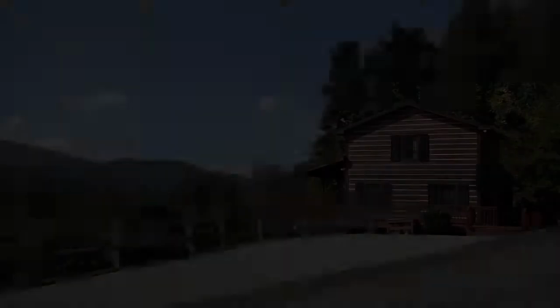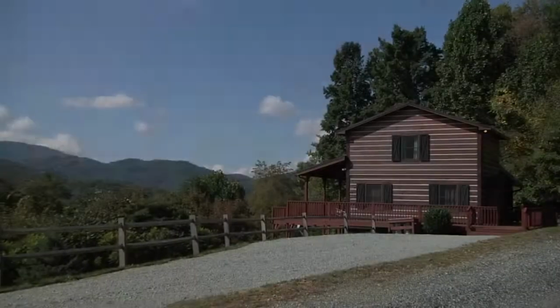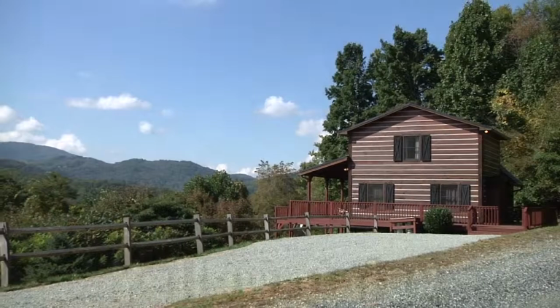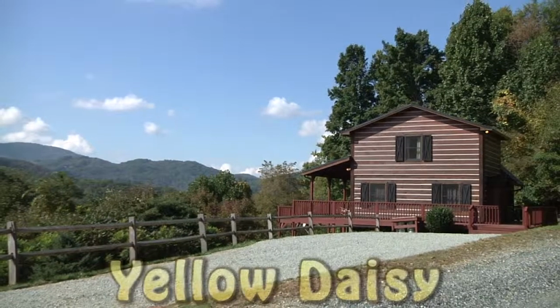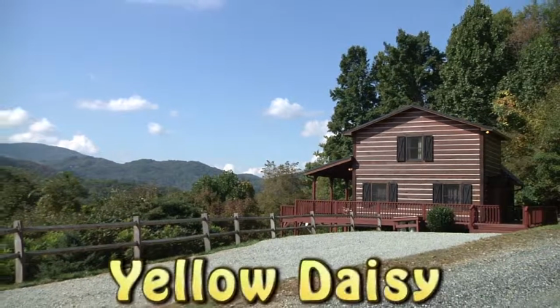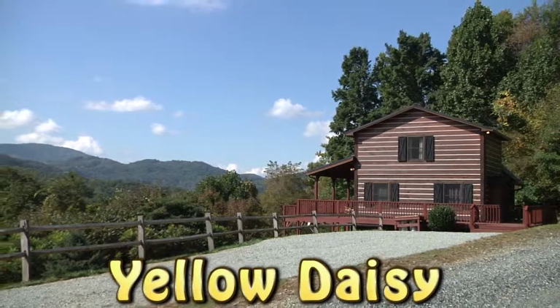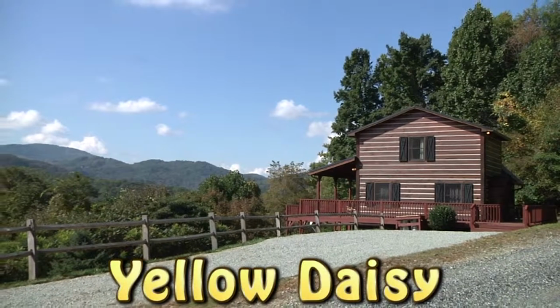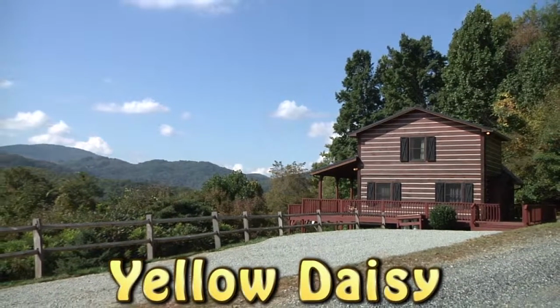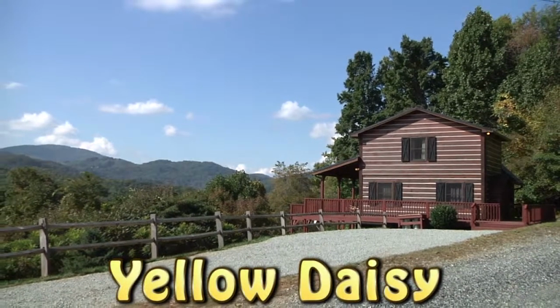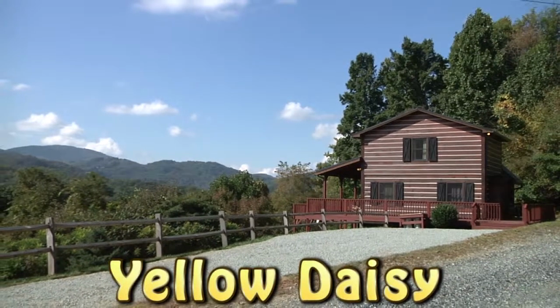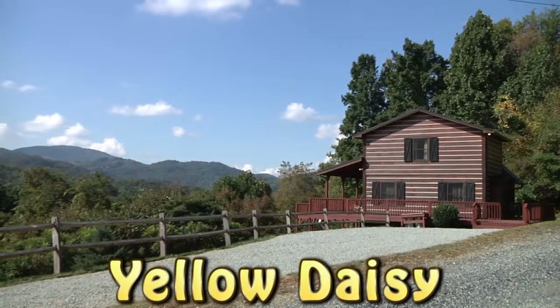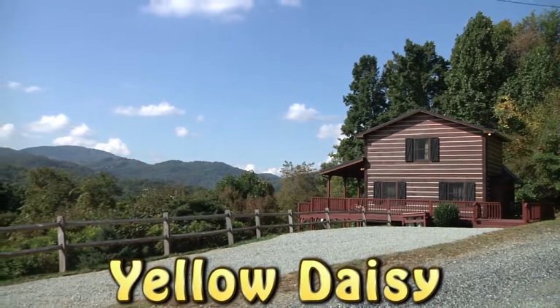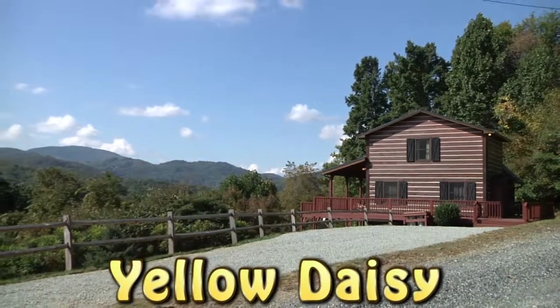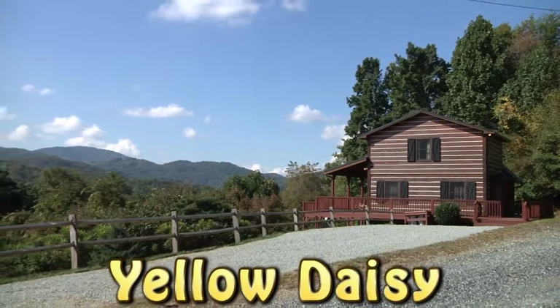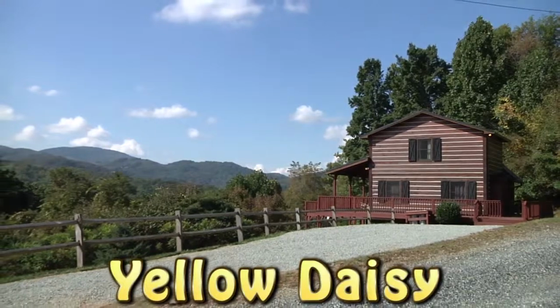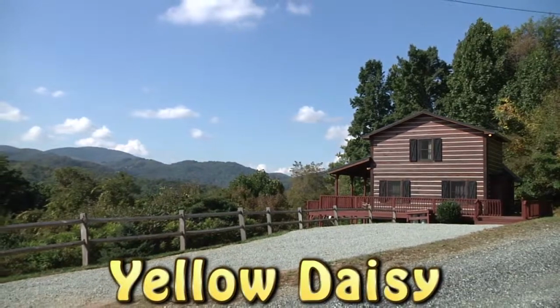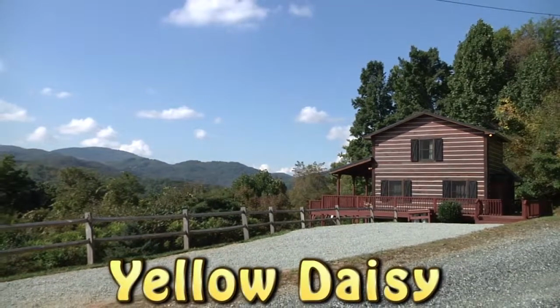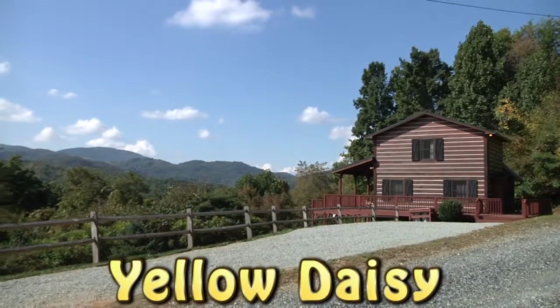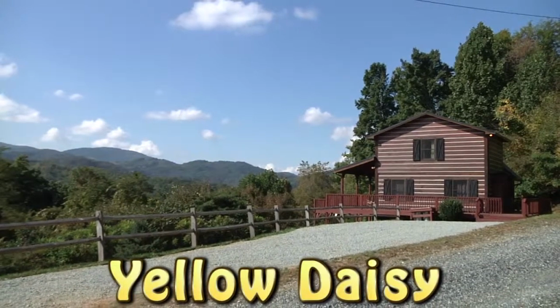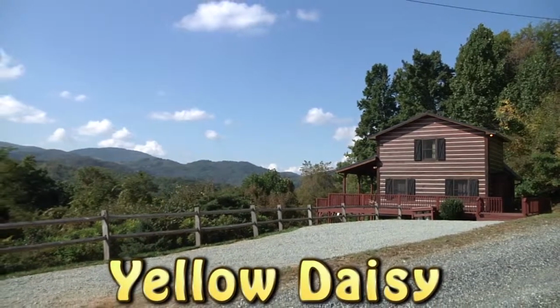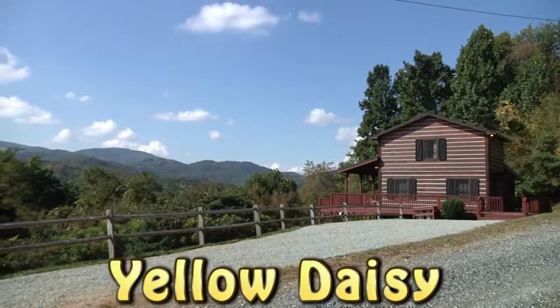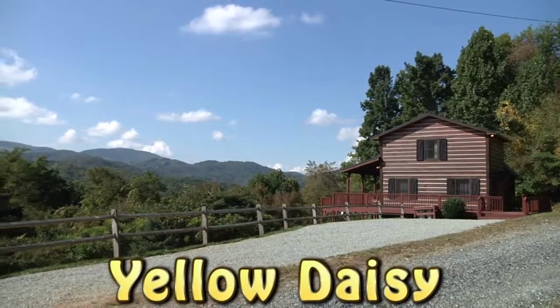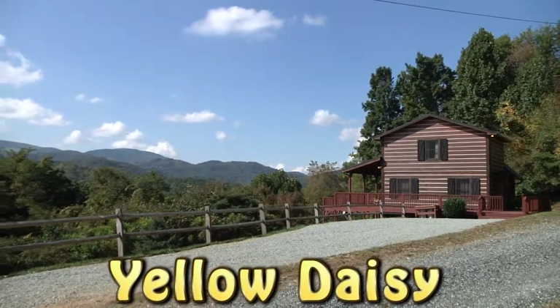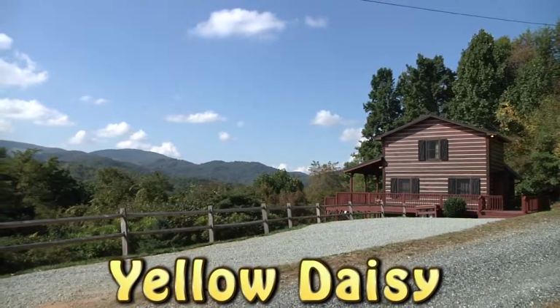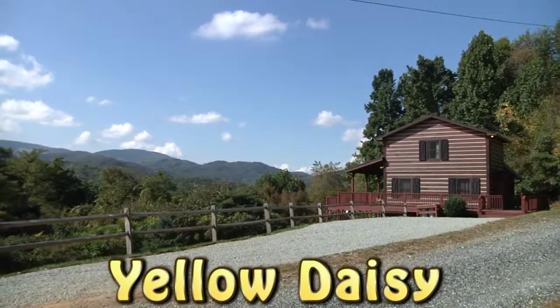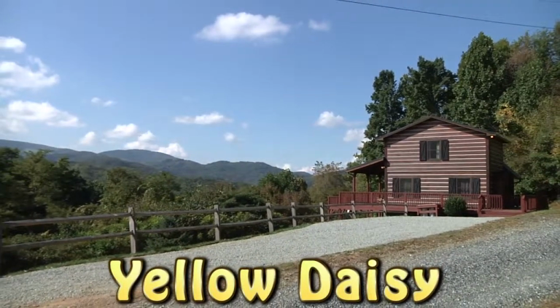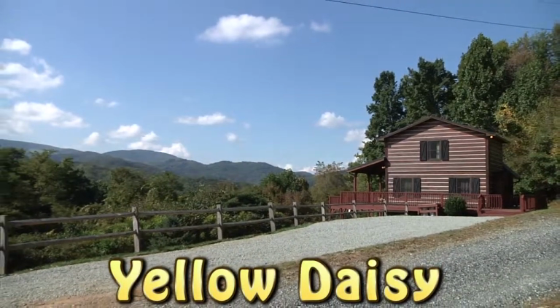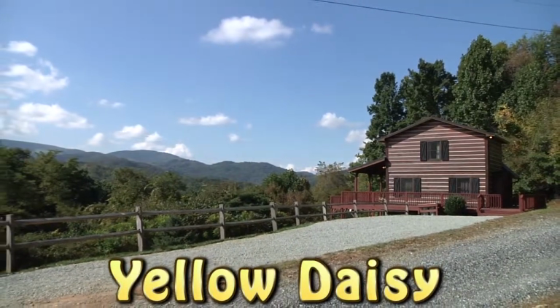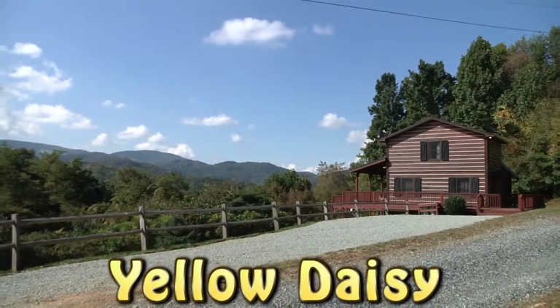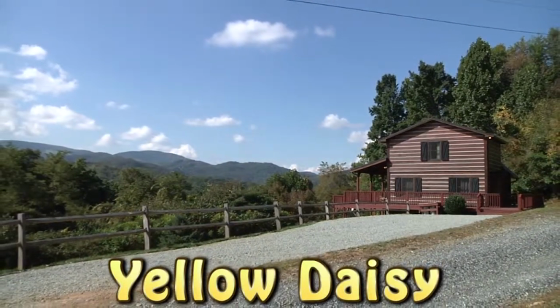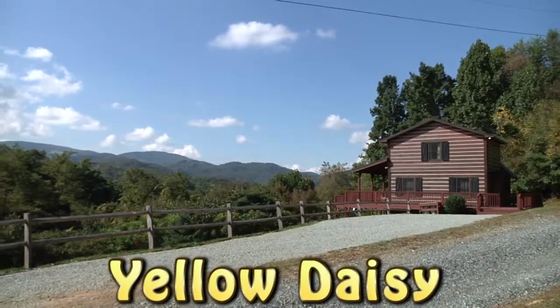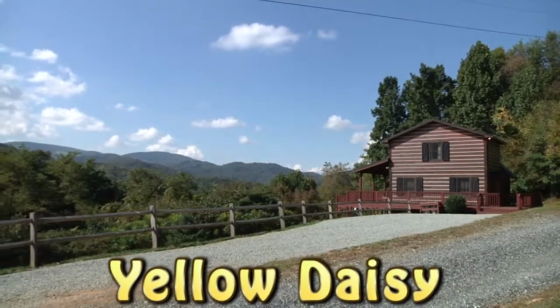Welcome to Yellow Daisy. This adorable mountain cabin with its striking mountain views is the perfect high country getaway.